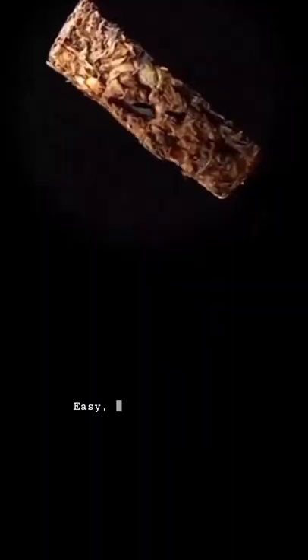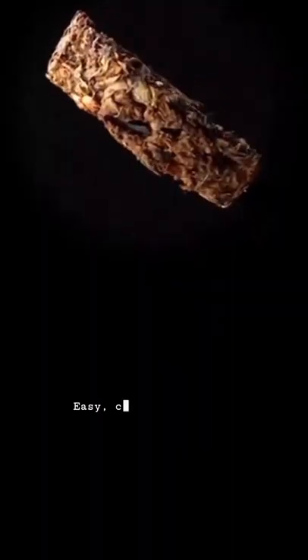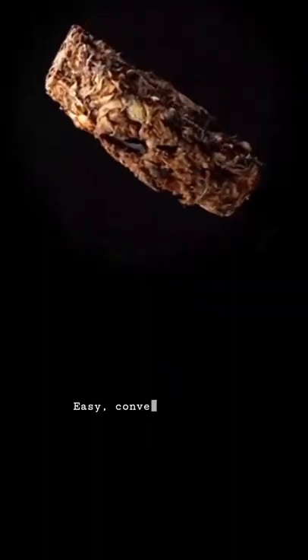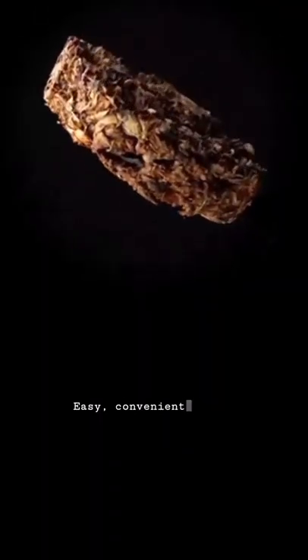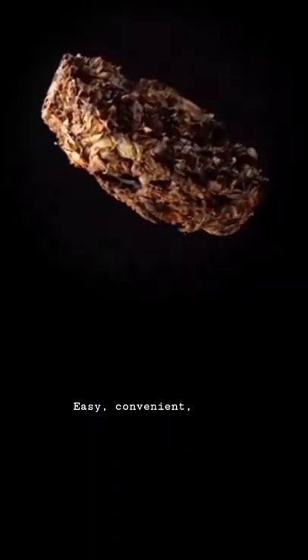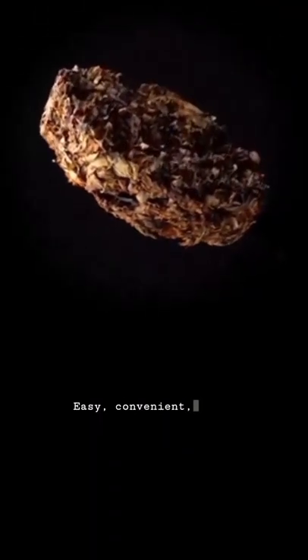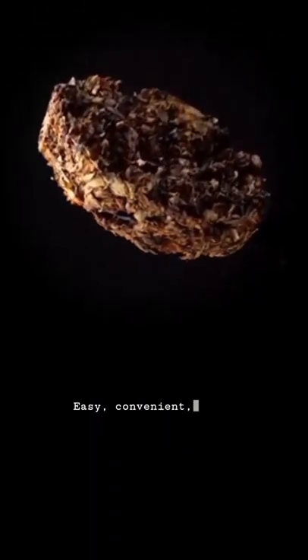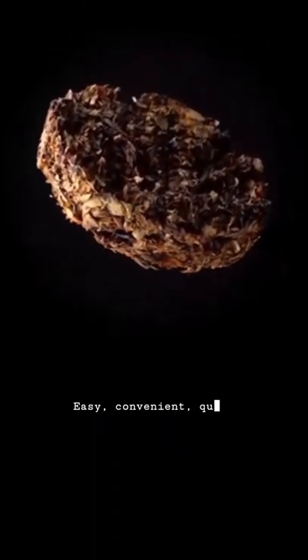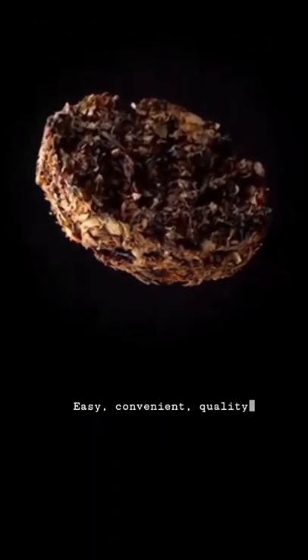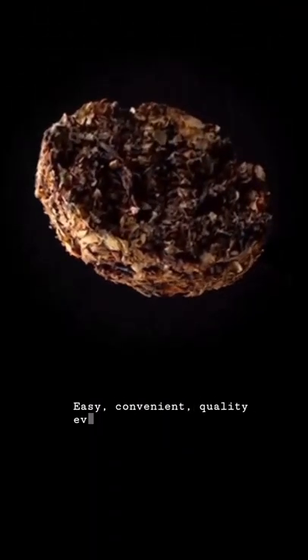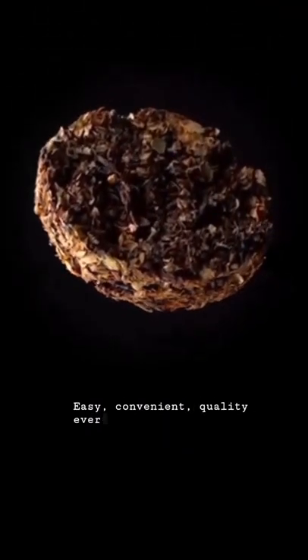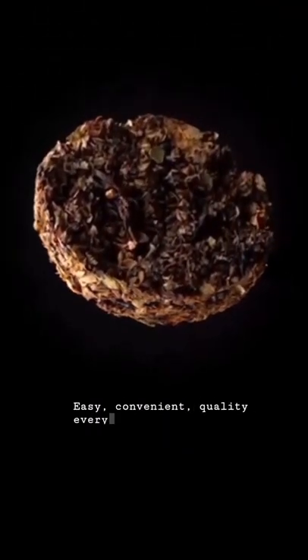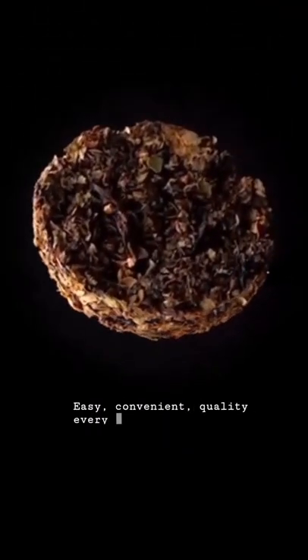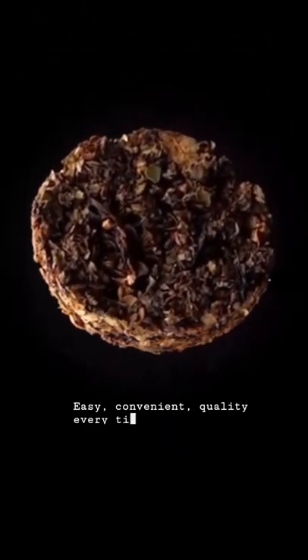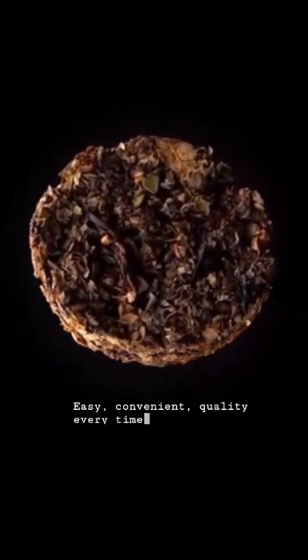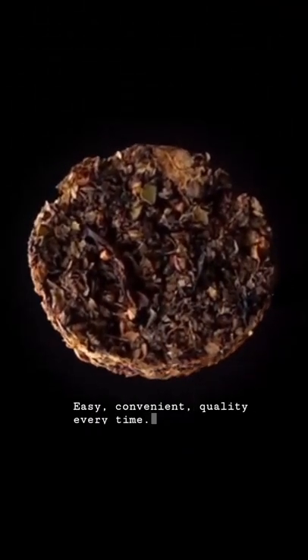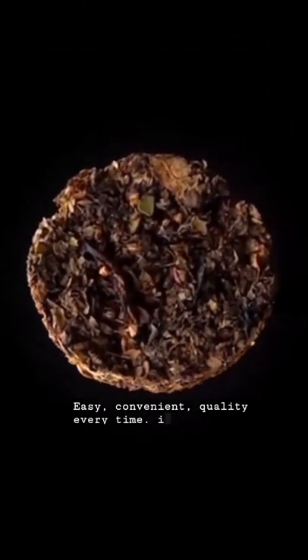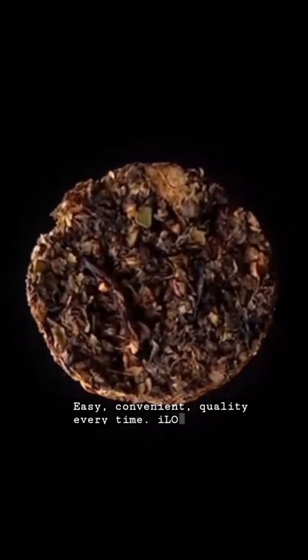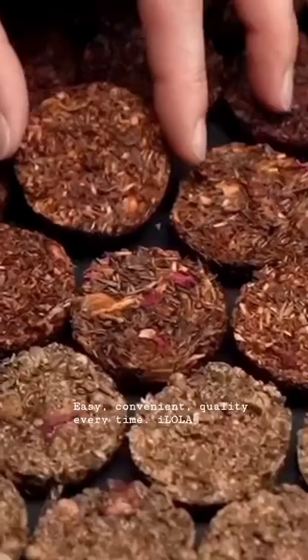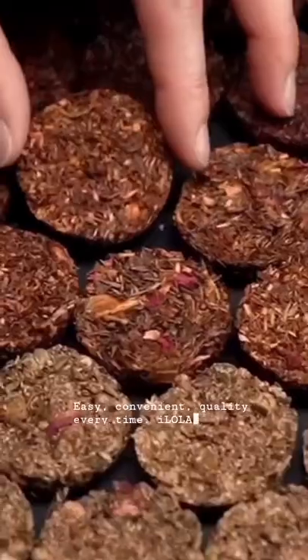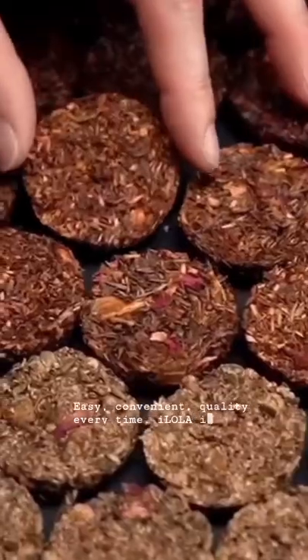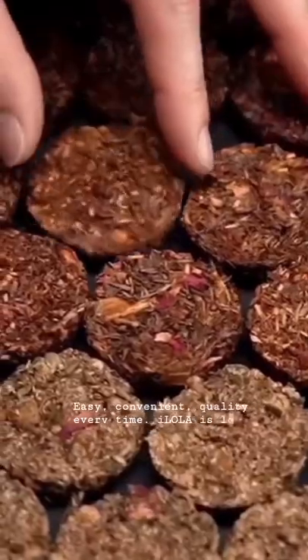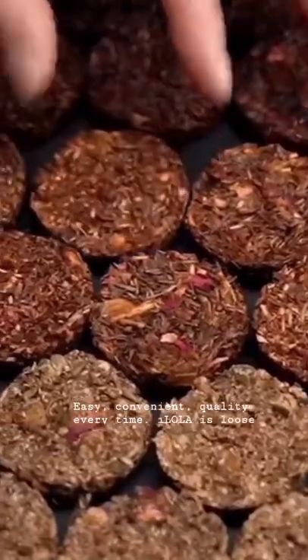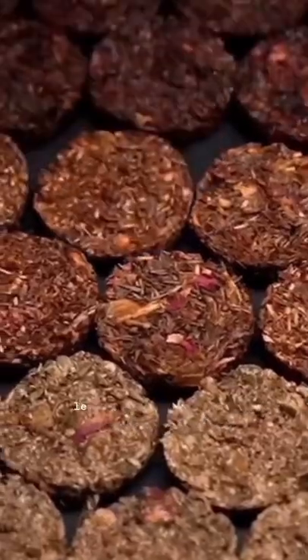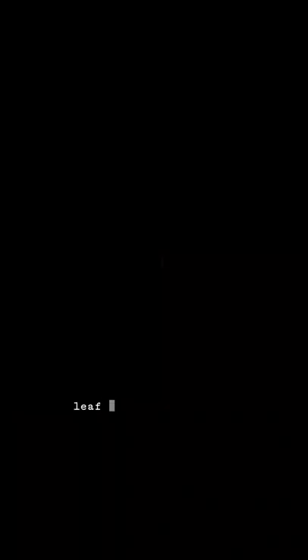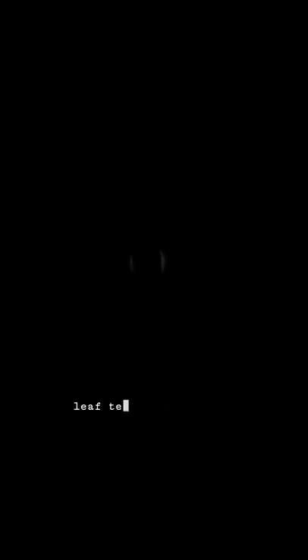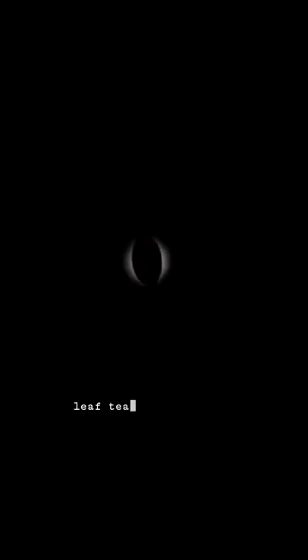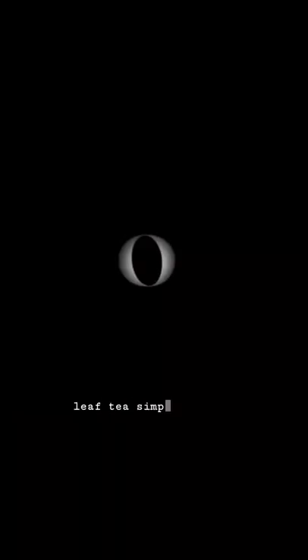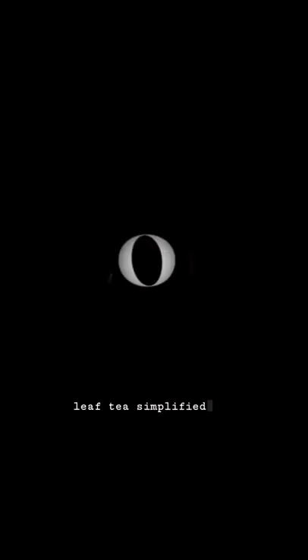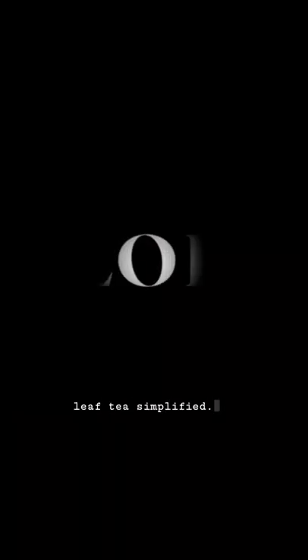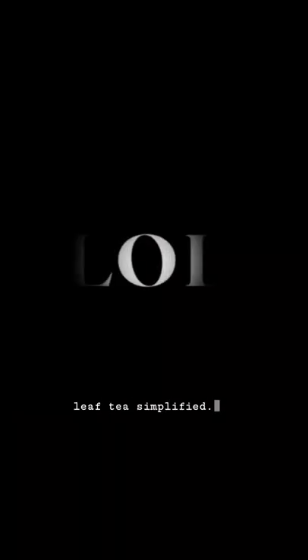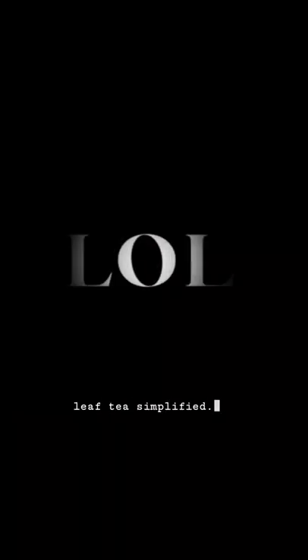Easy, convenient, quality every time. Ilola is loose leaf tea simplified.